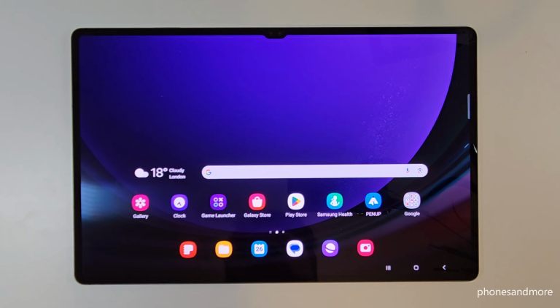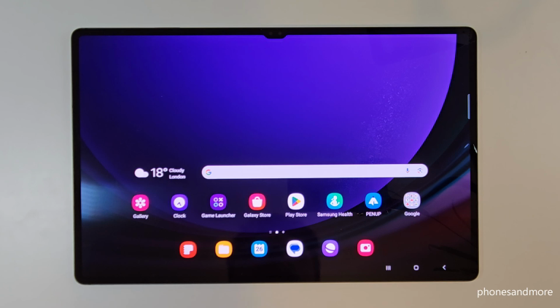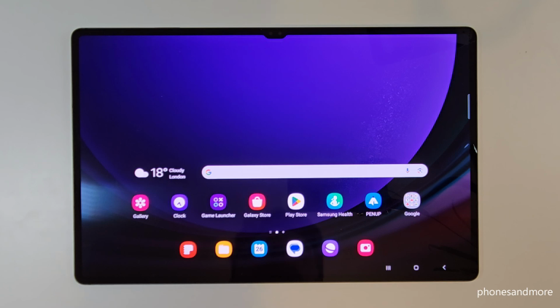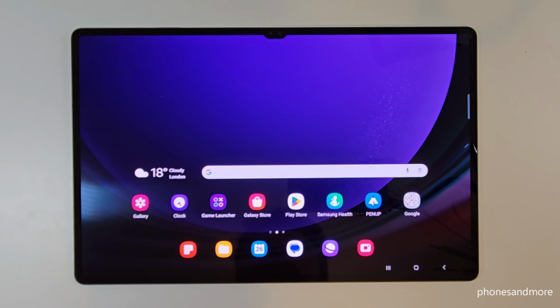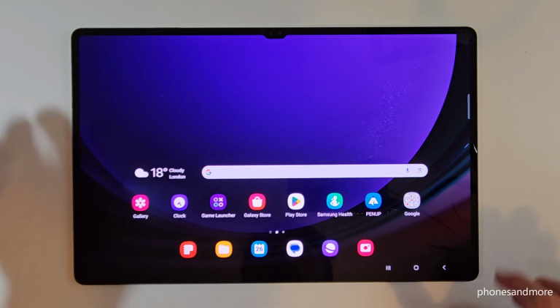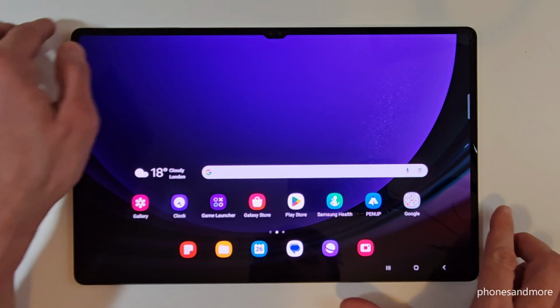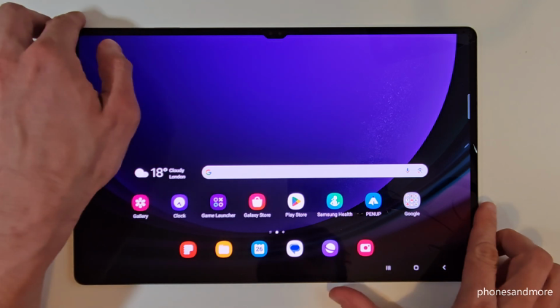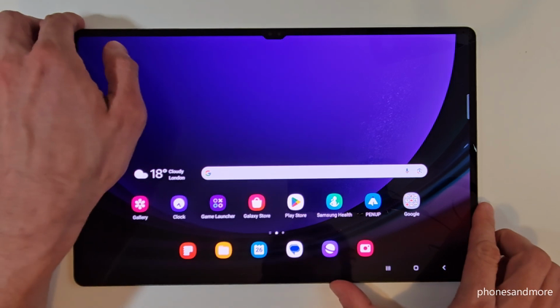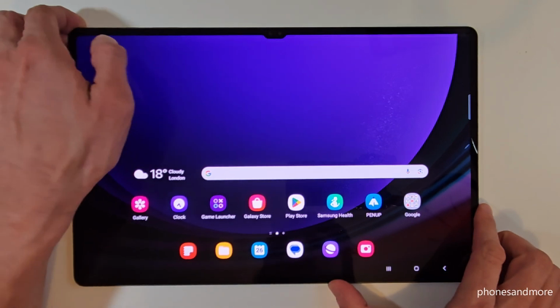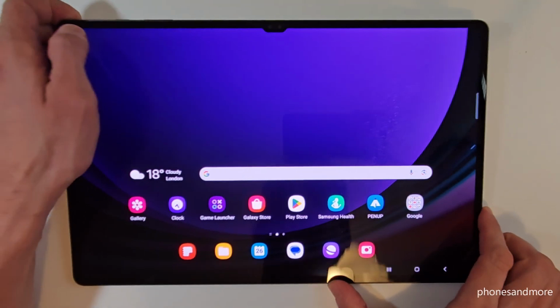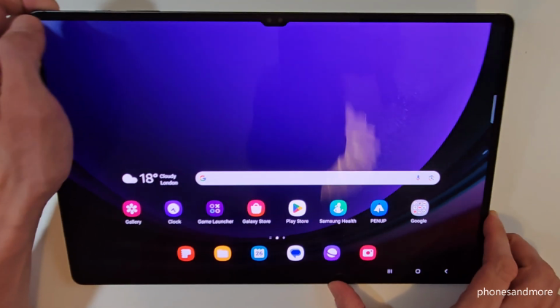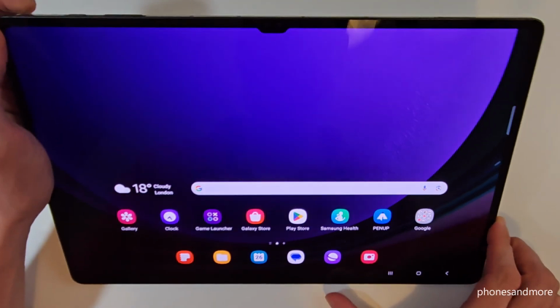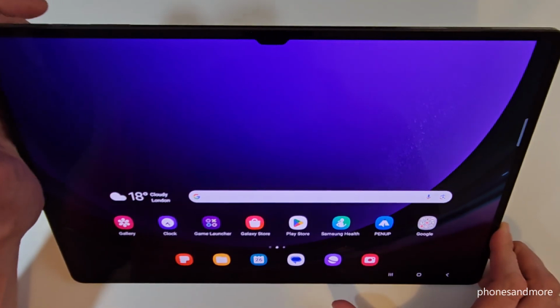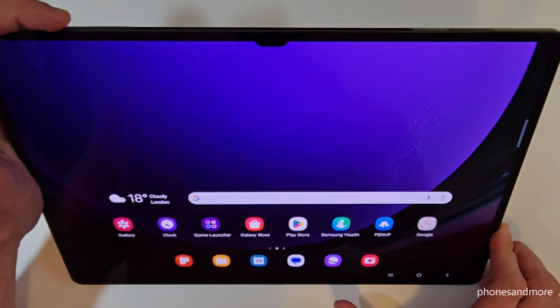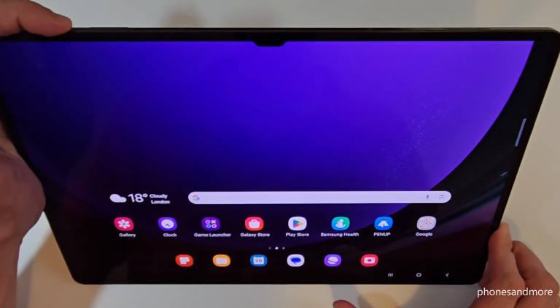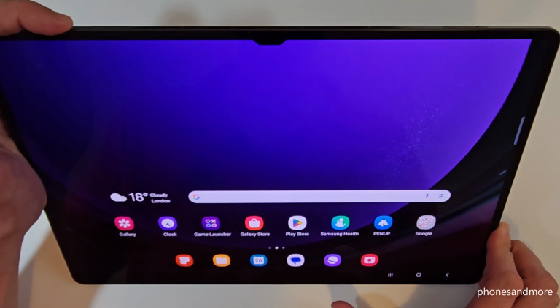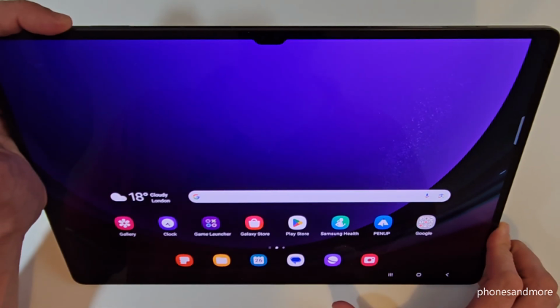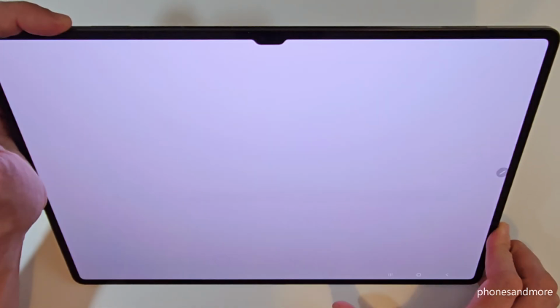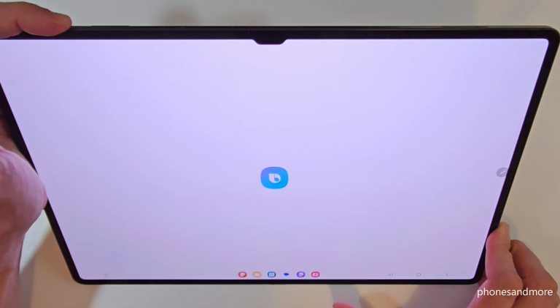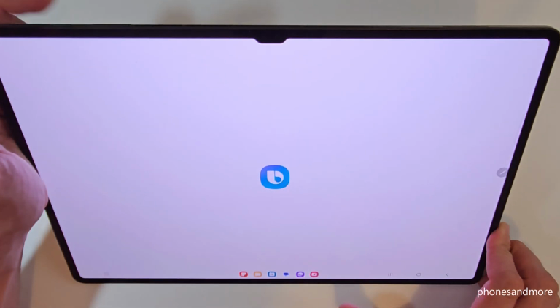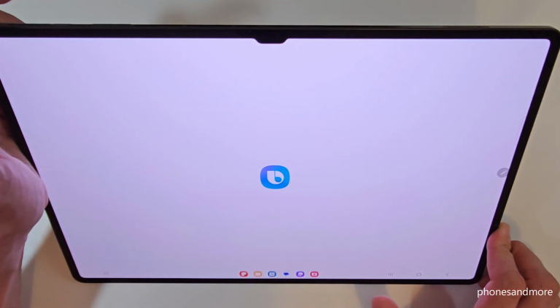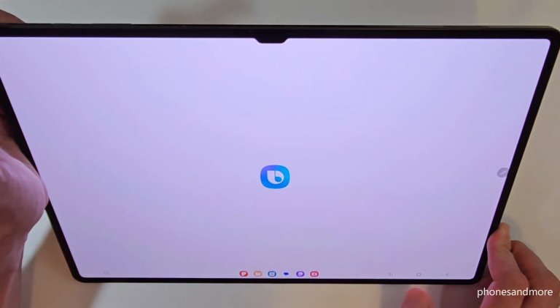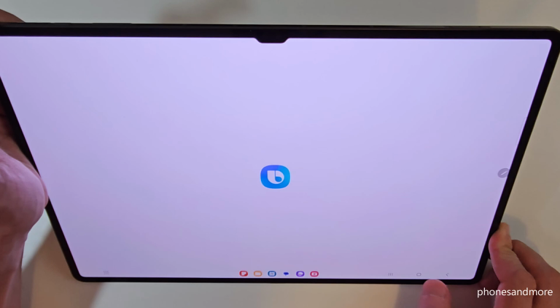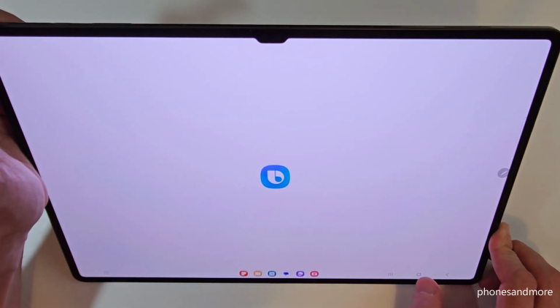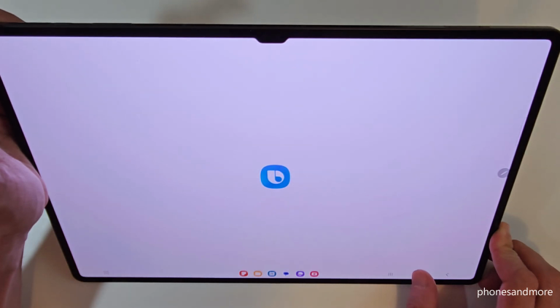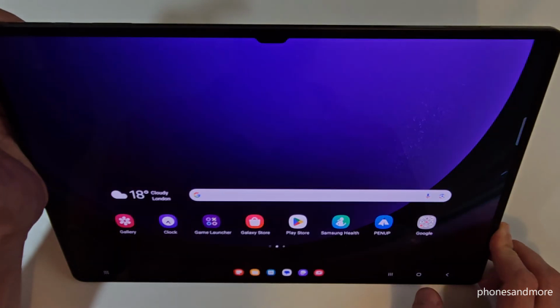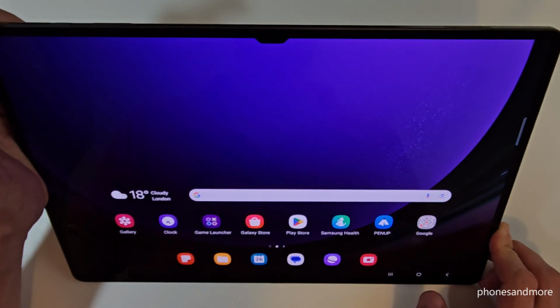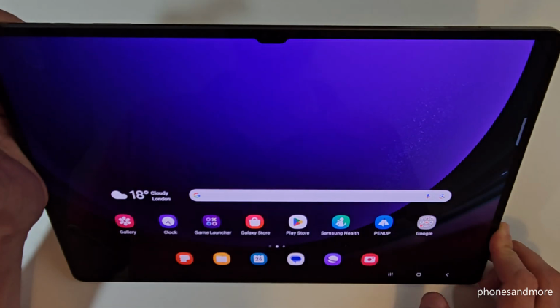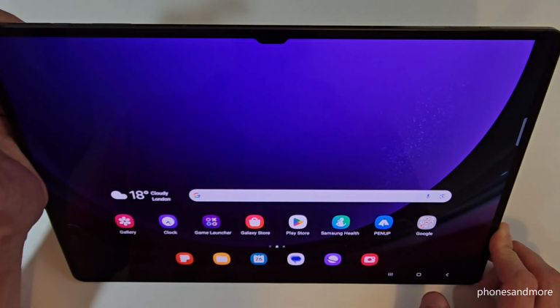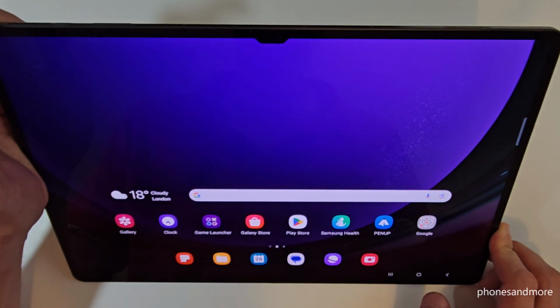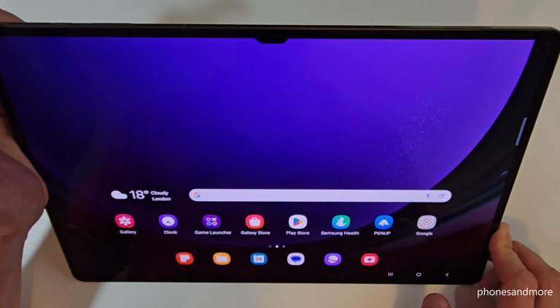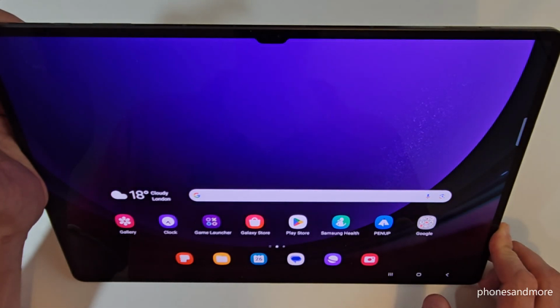And I think you have realized it already — if you long press the power button you wake up Bixby with it. But how do you power off the tablet?